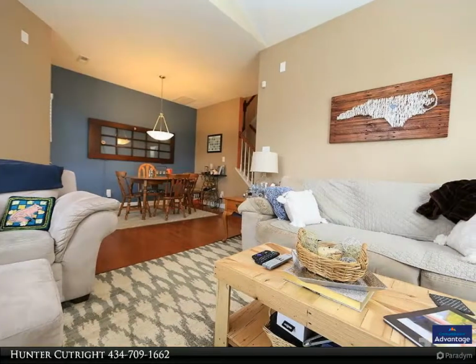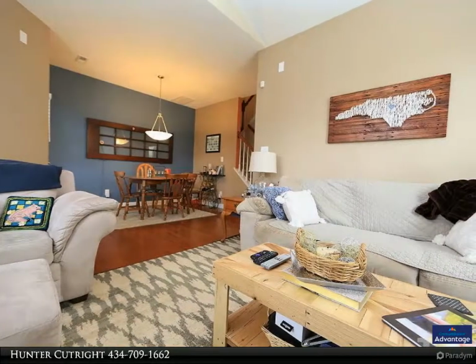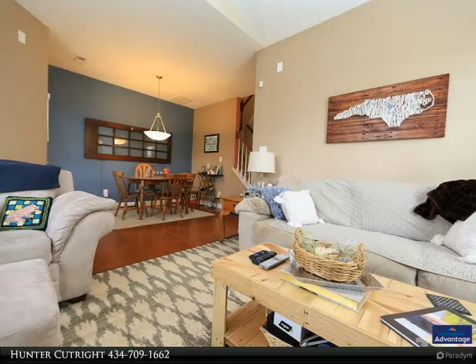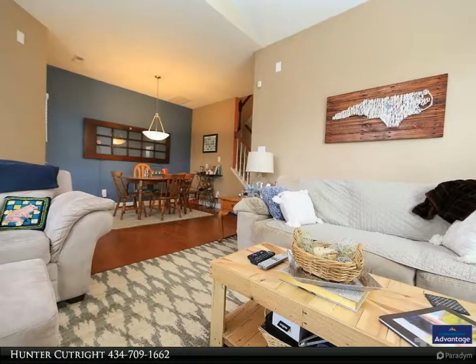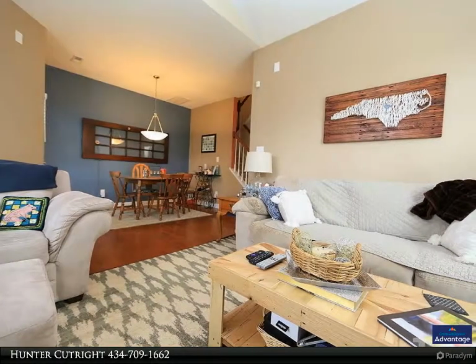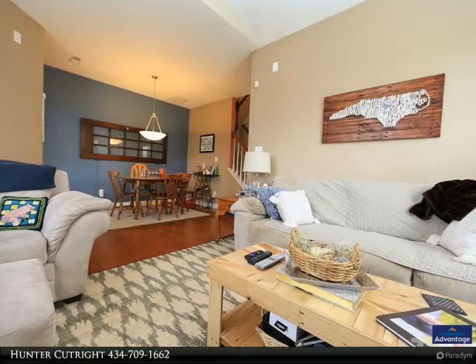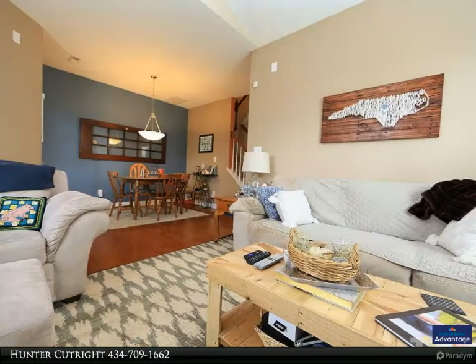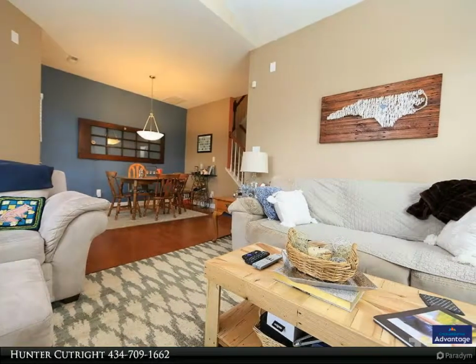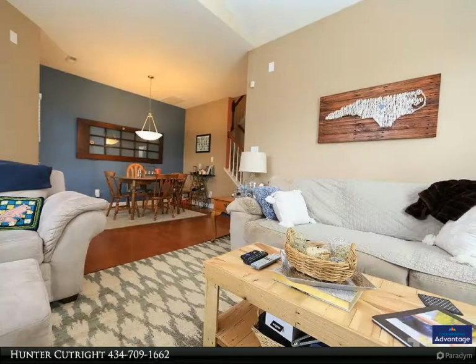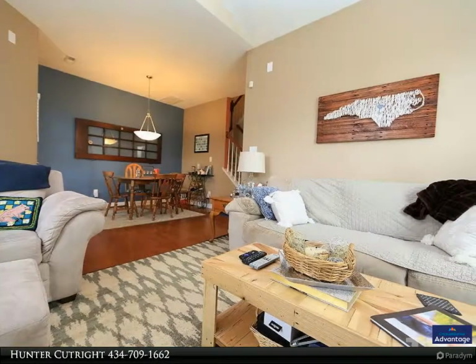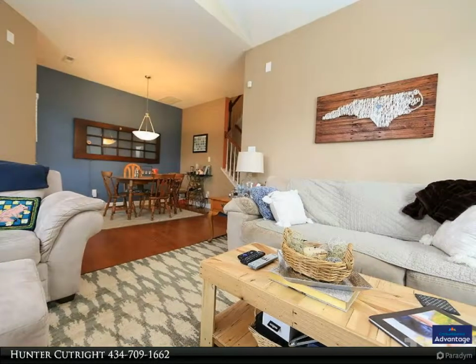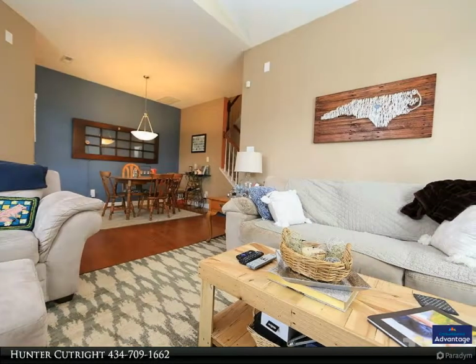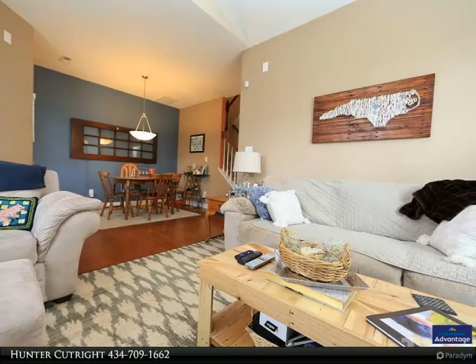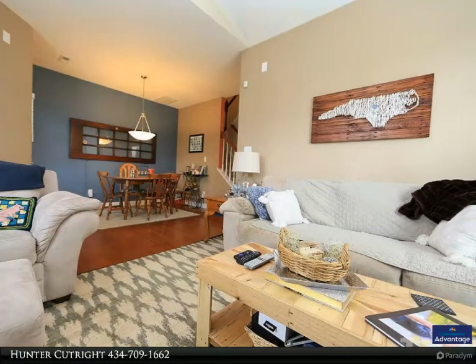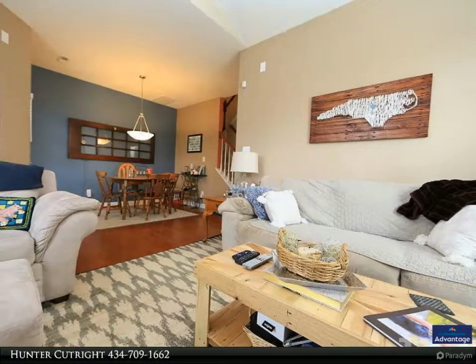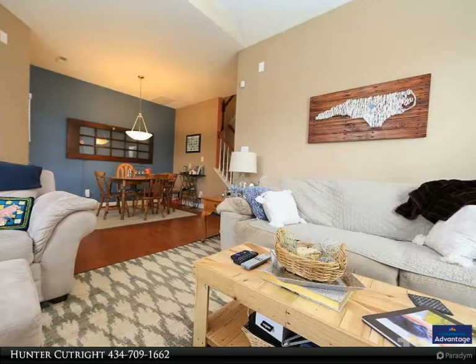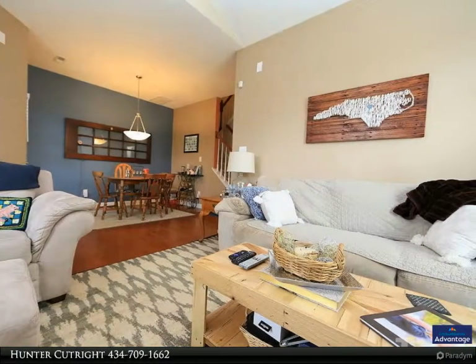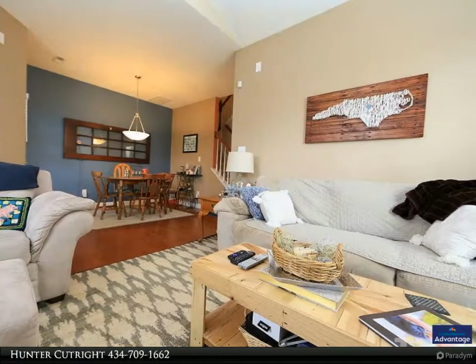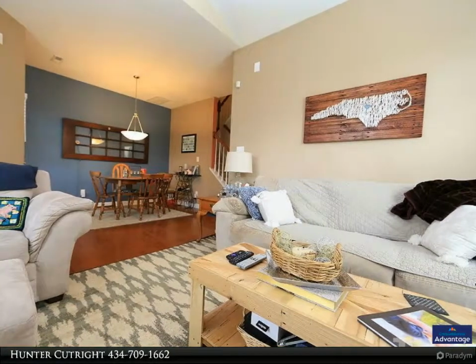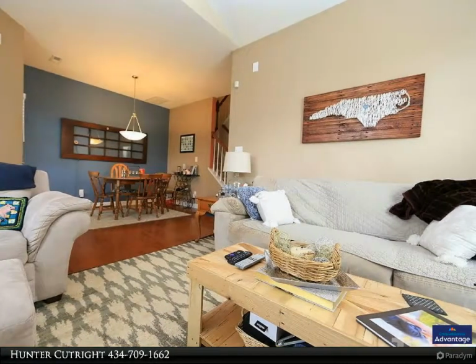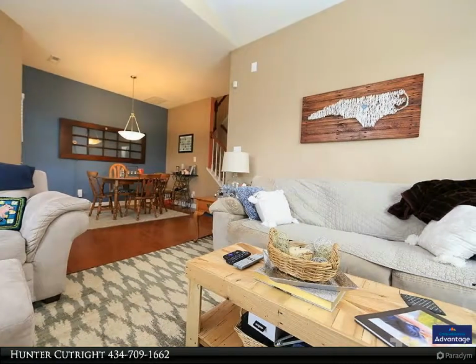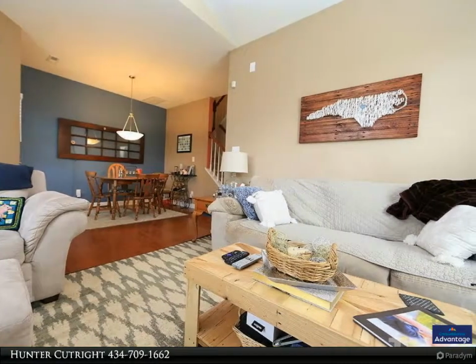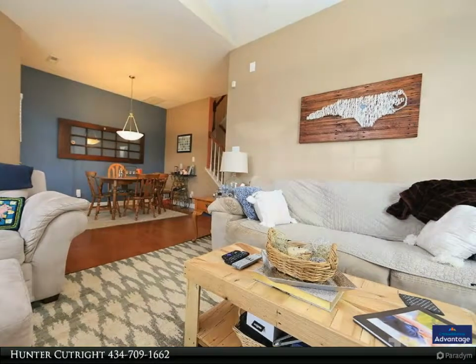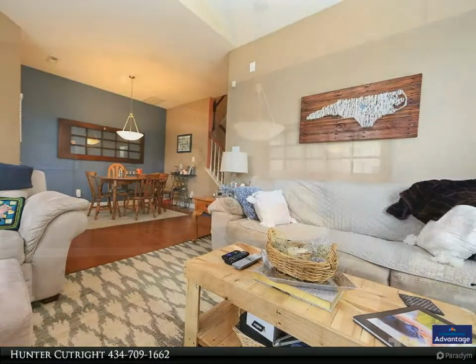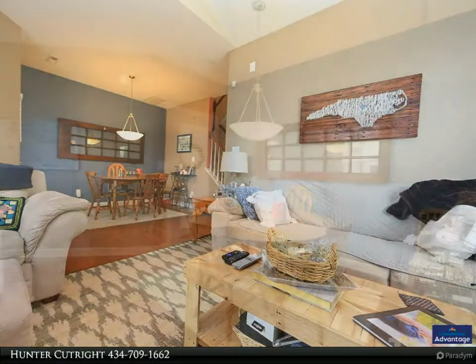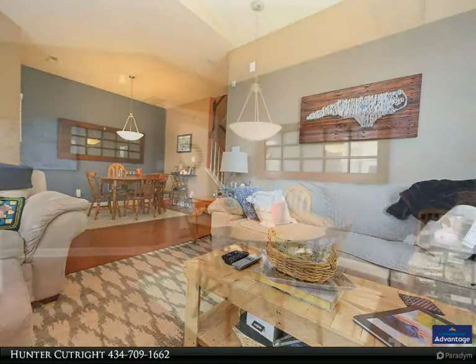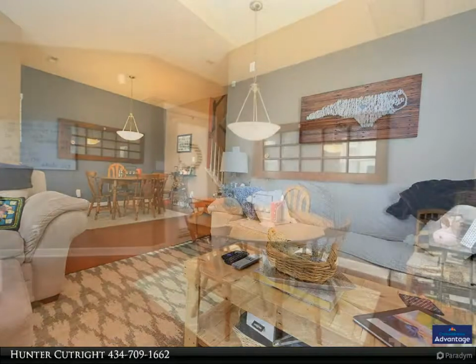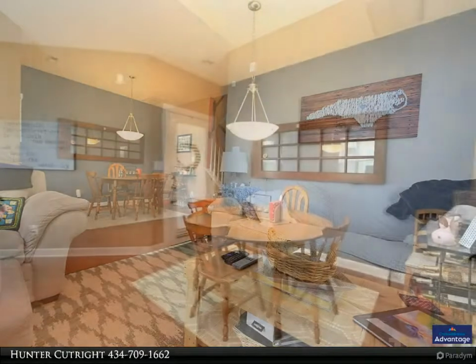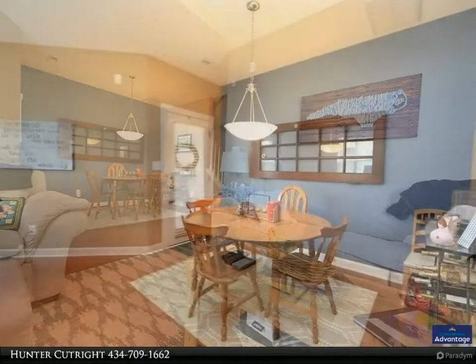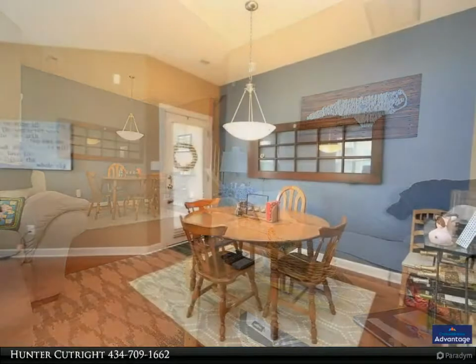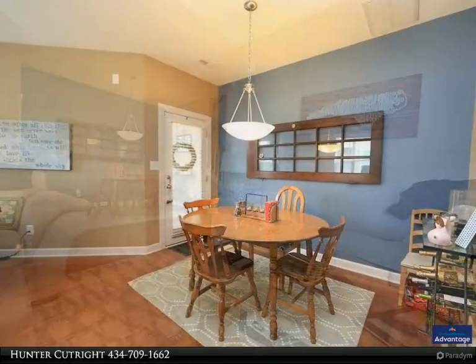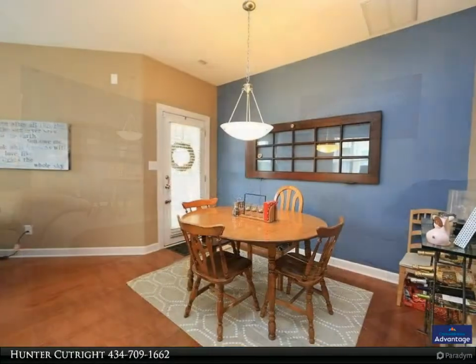Screened in porch. Conveniently located minutes from Downtown Raleigh and Cary.